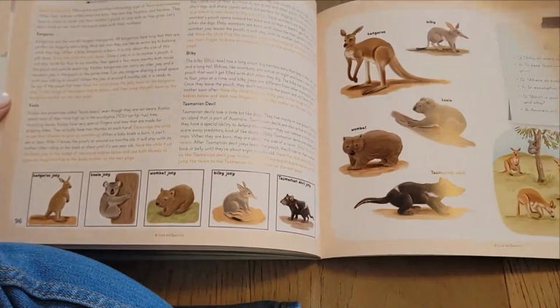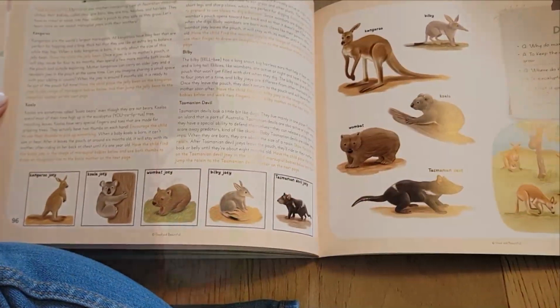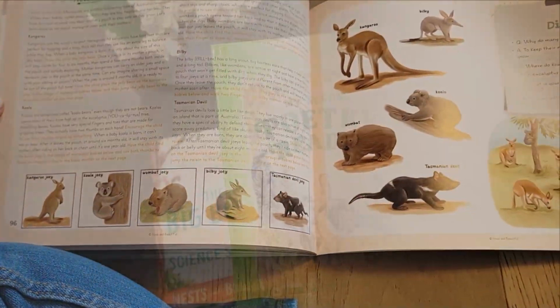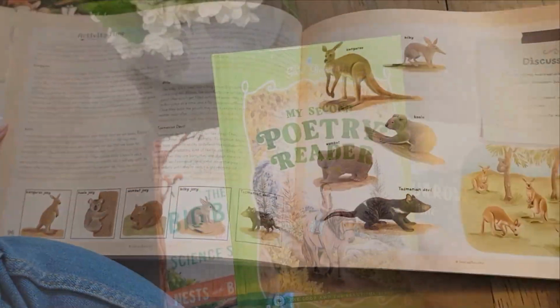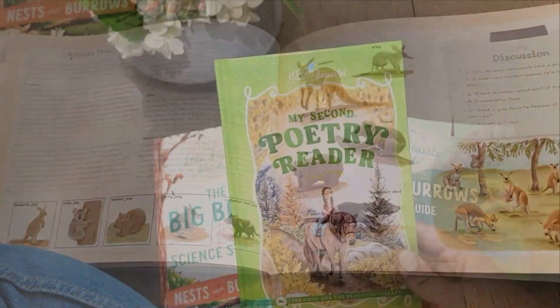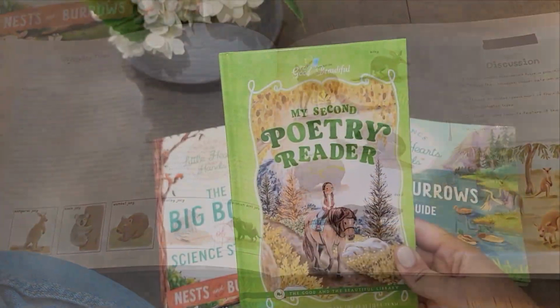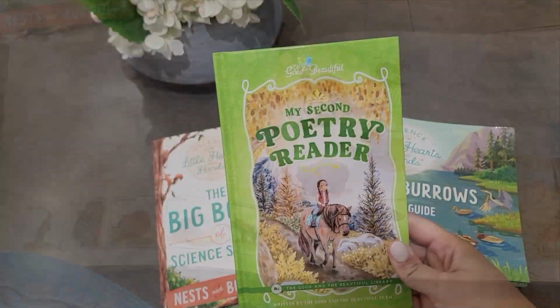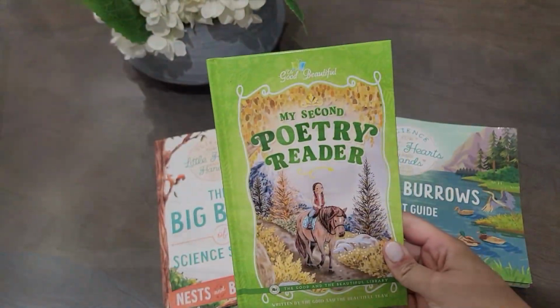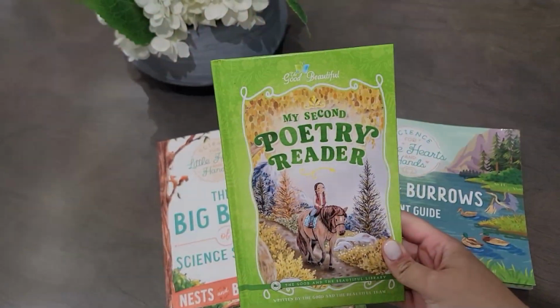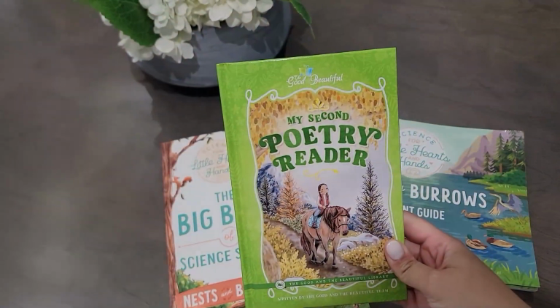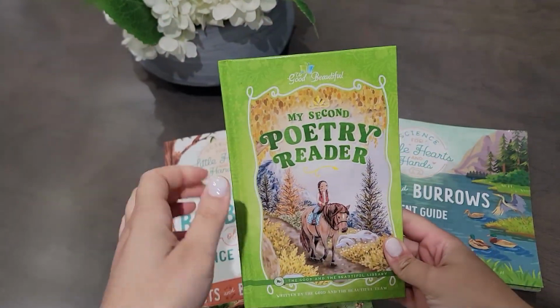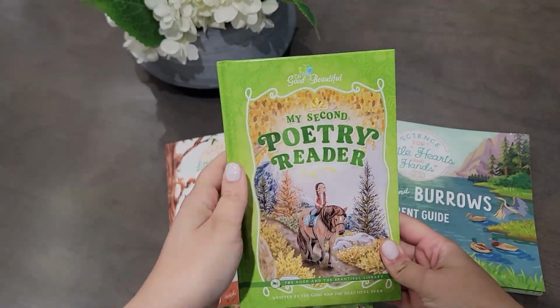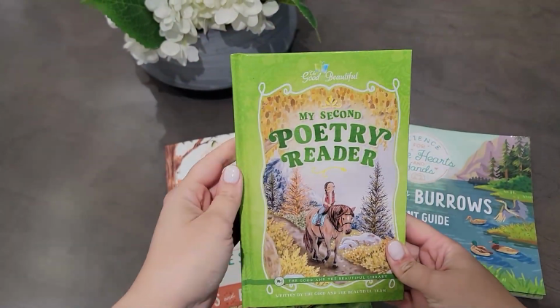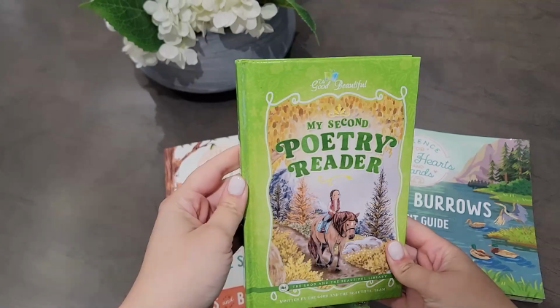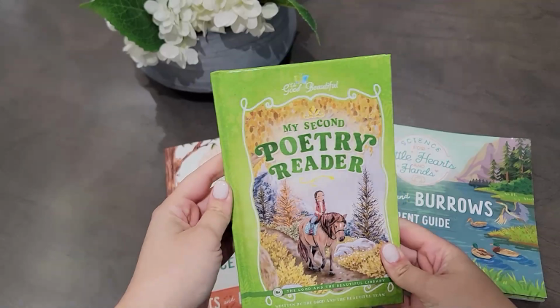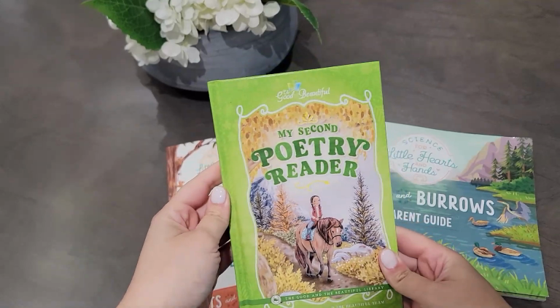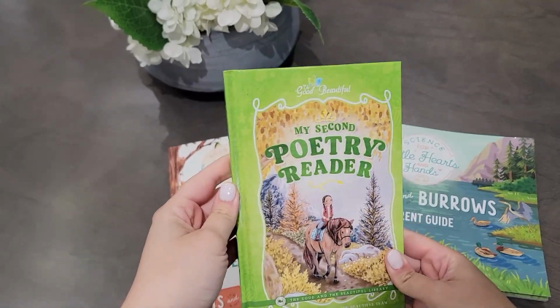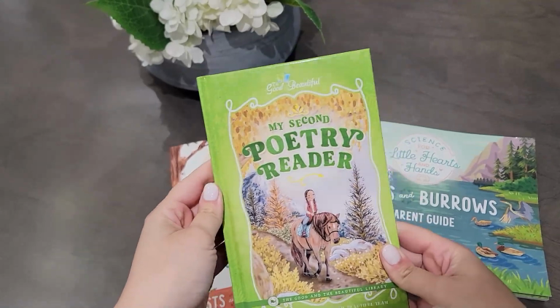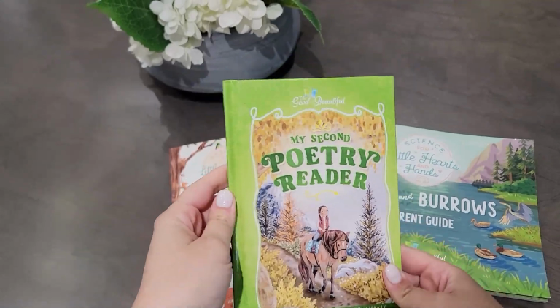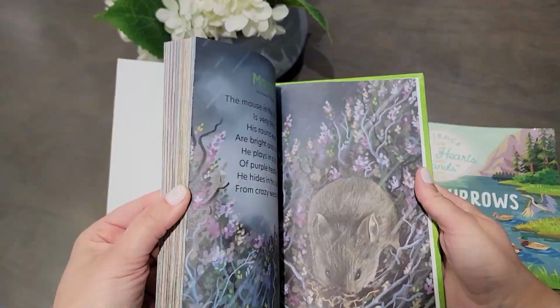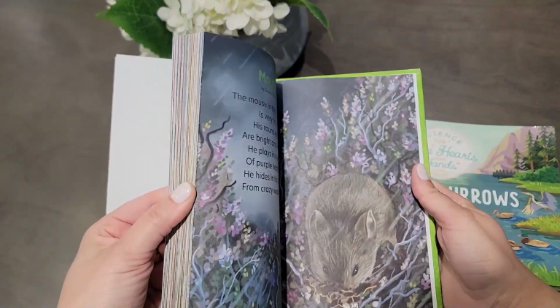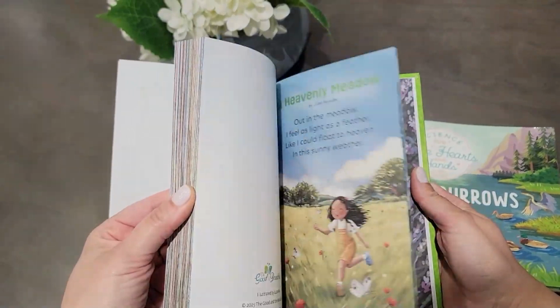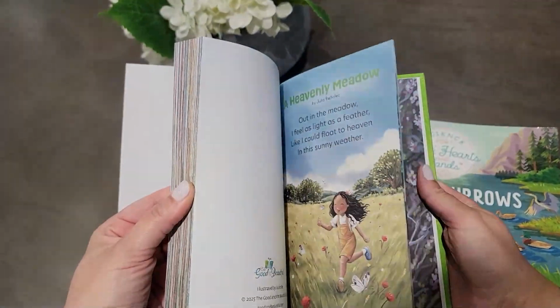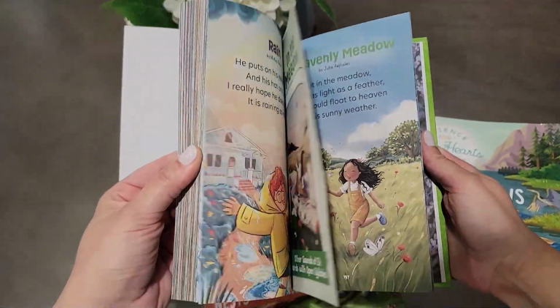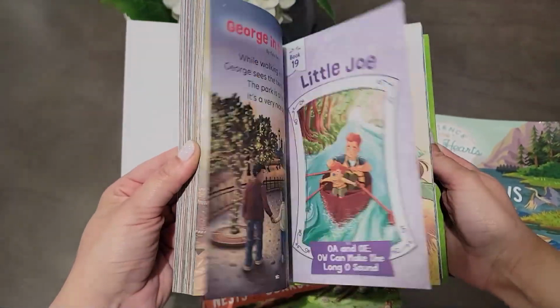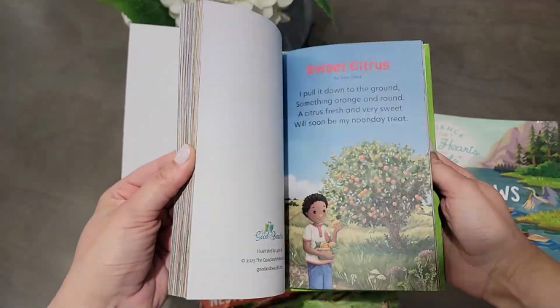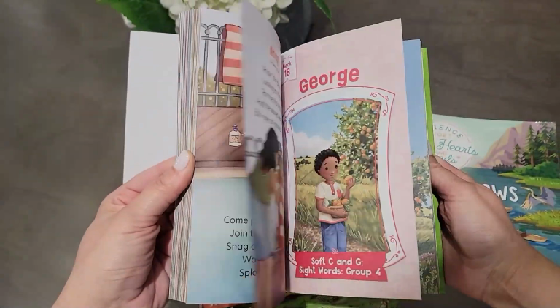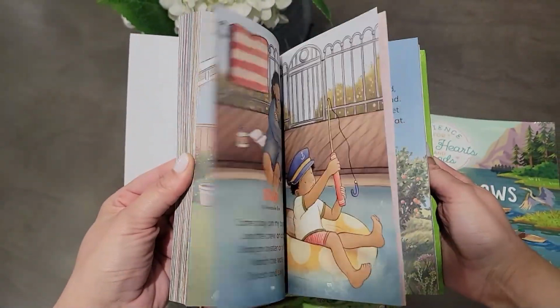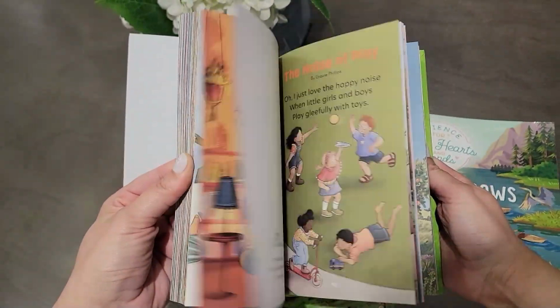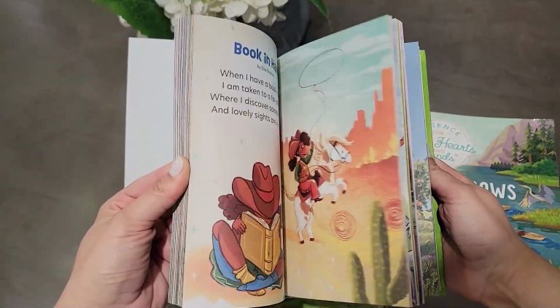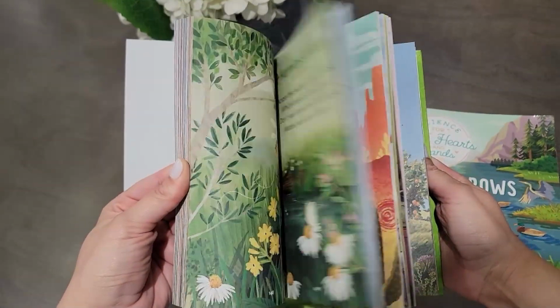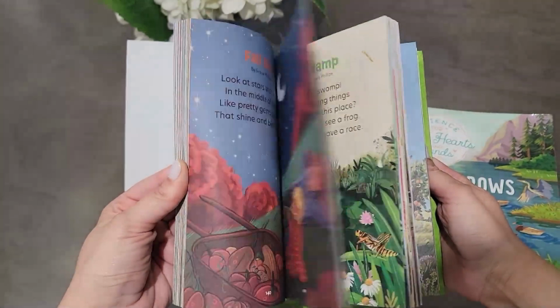They also came out with the My Second Poetry Reader and I'll give you a little sneak peek on that as well.